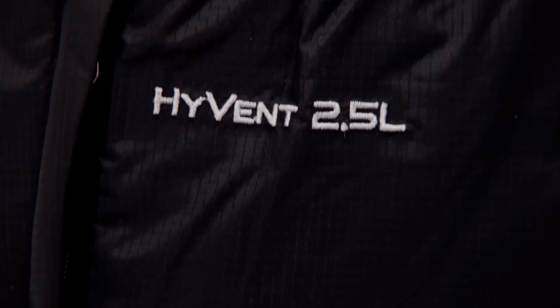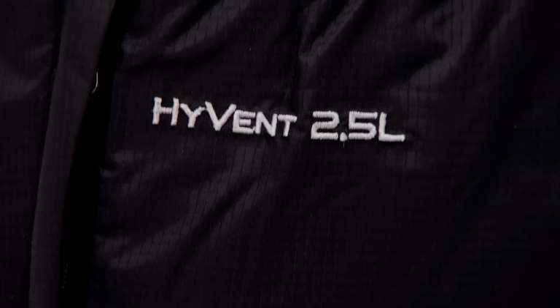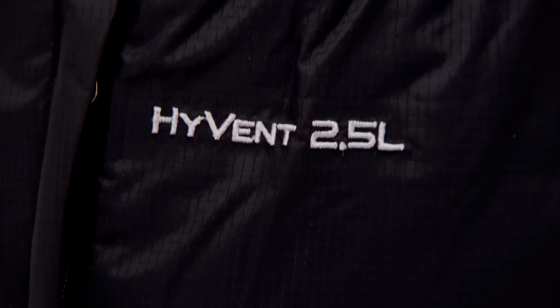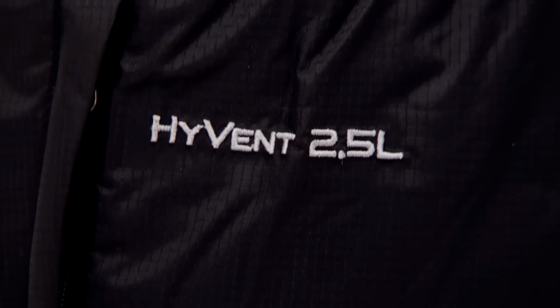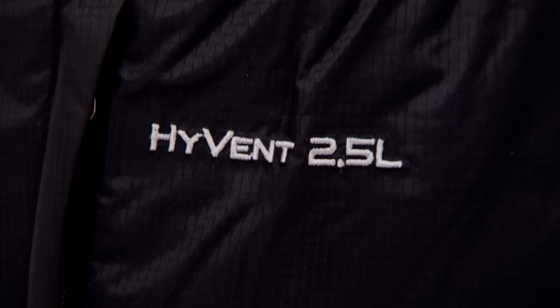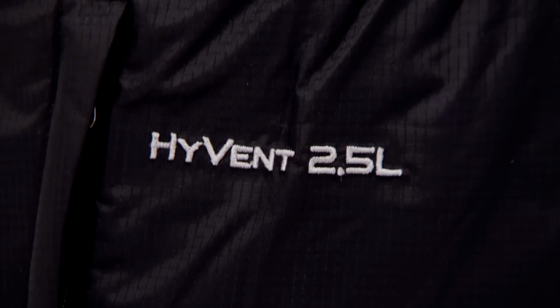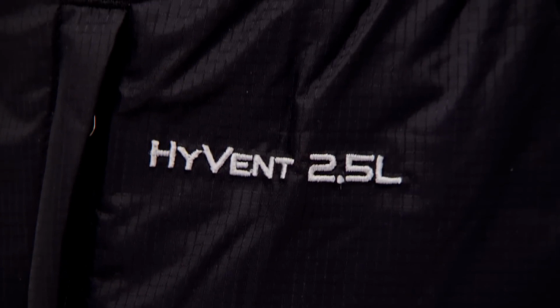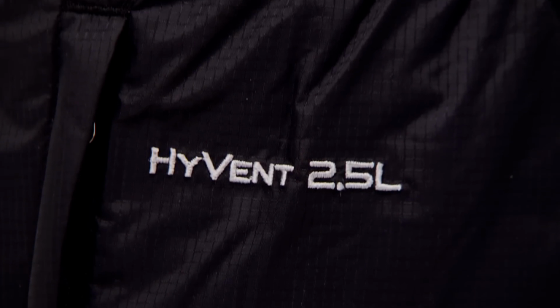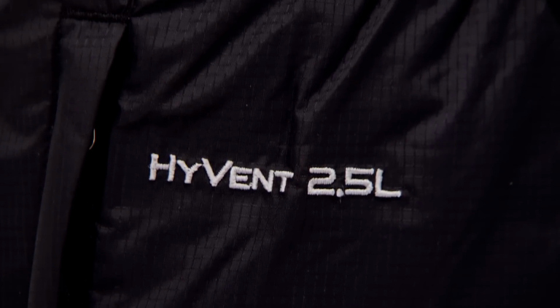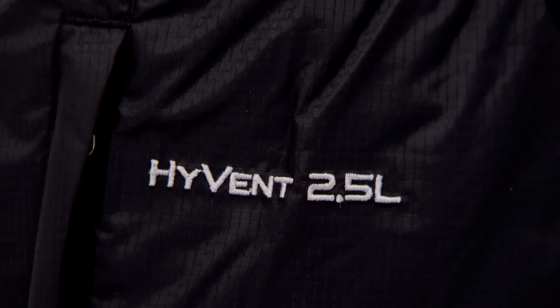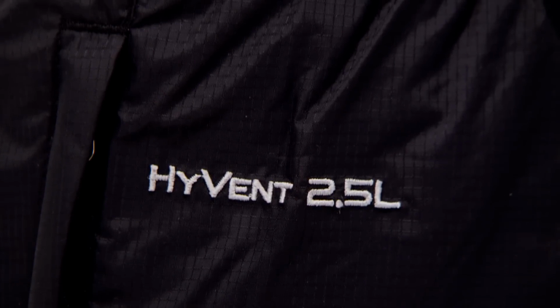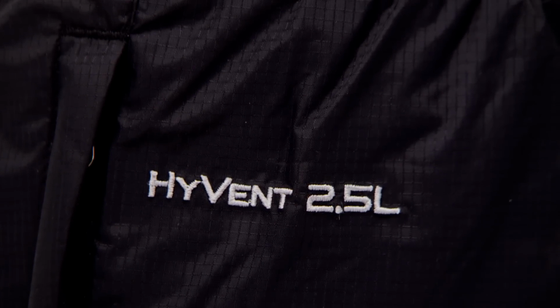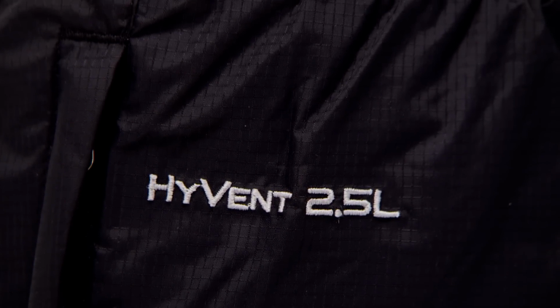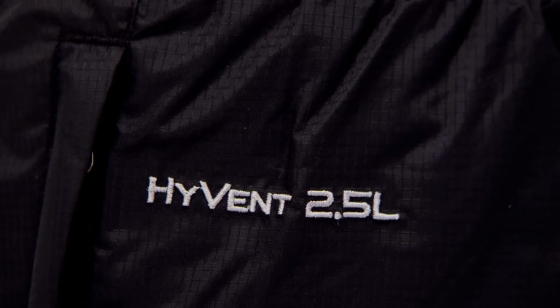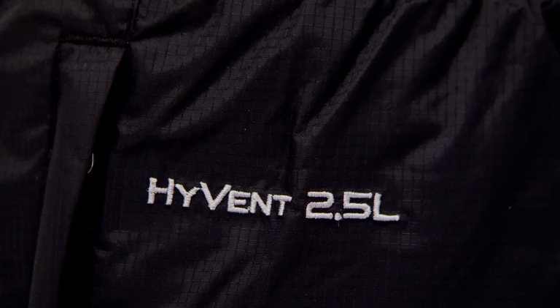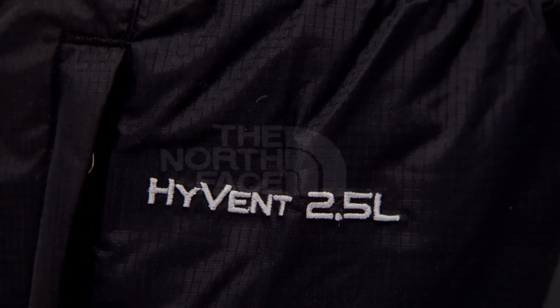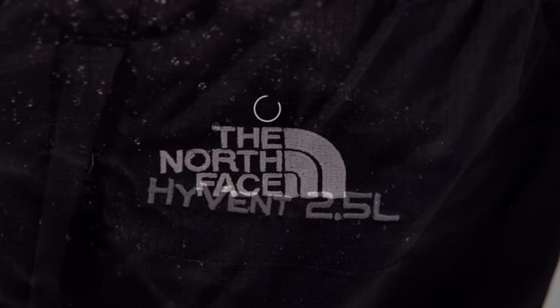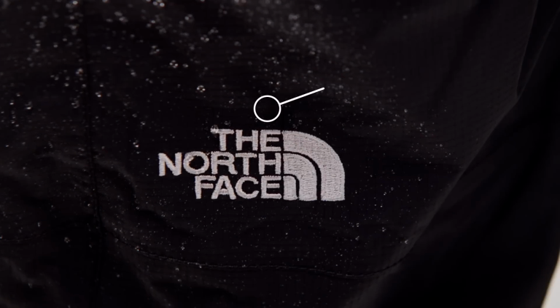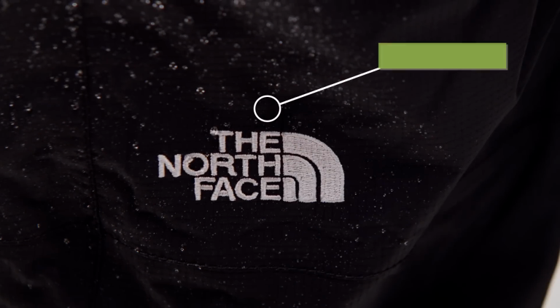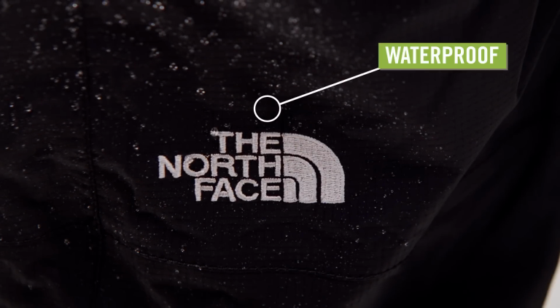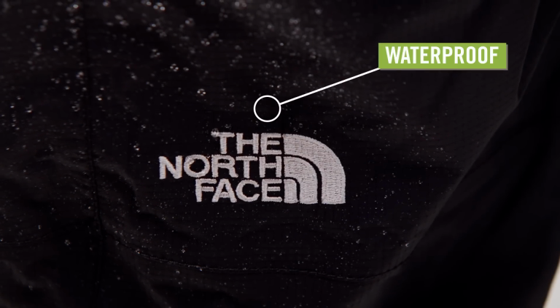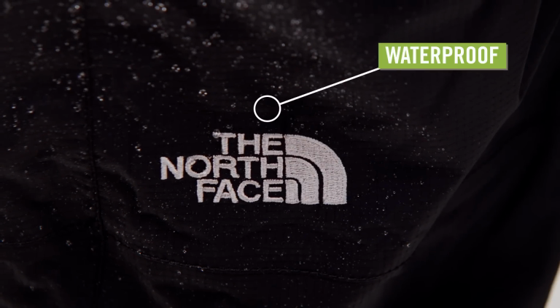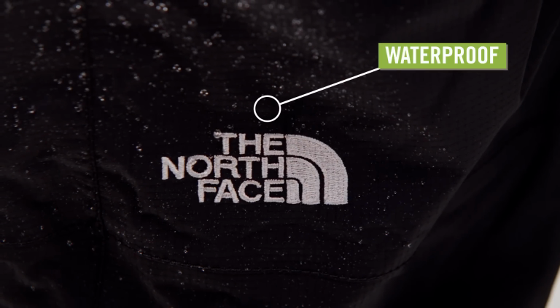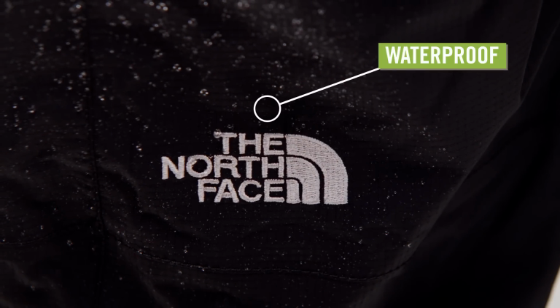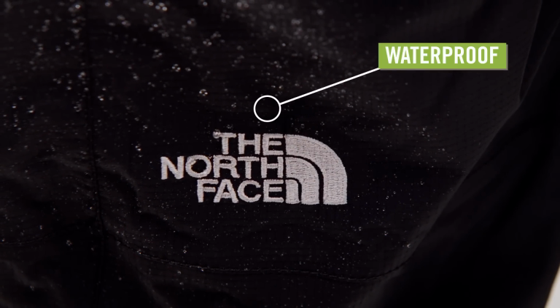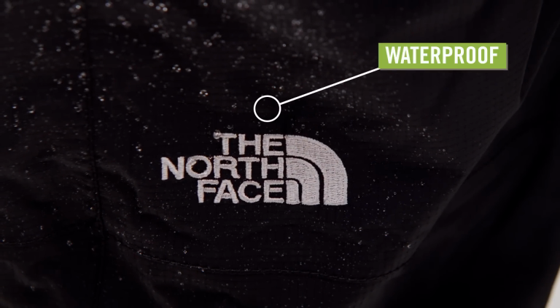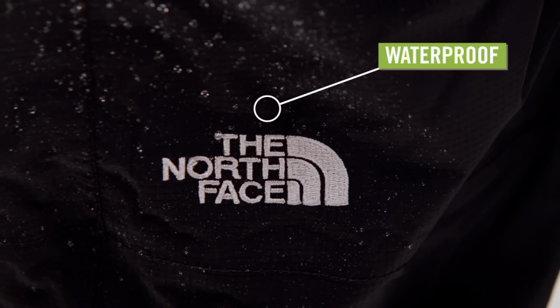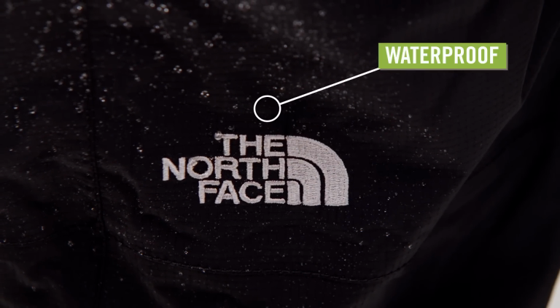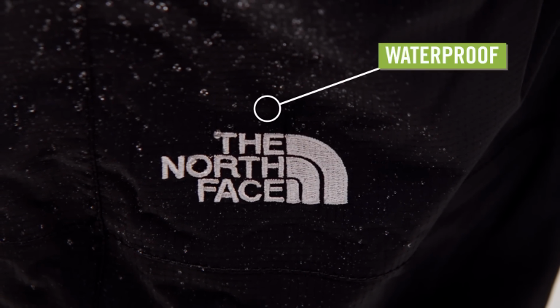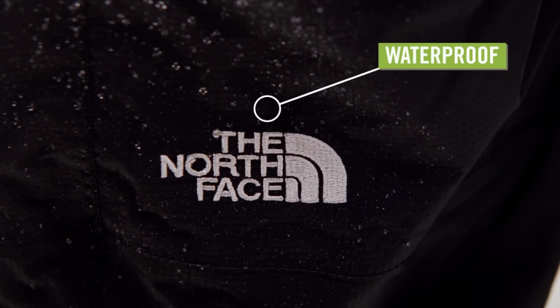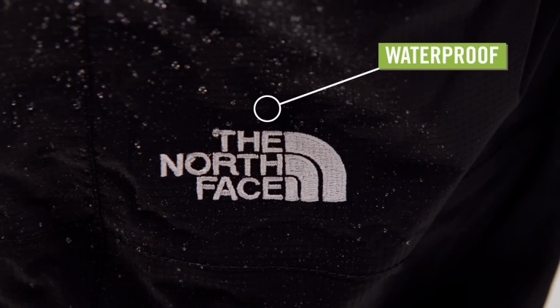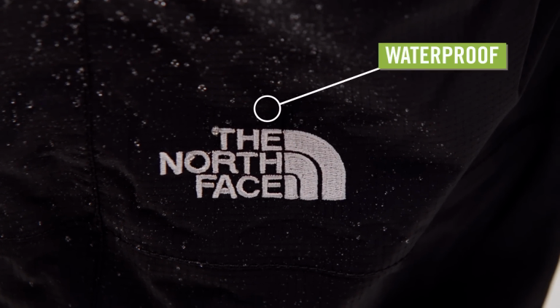Made from nylon ripstop high vent fabric, these pants are waterproof, windproof, and breathable.